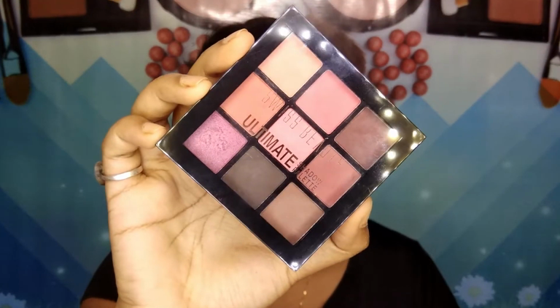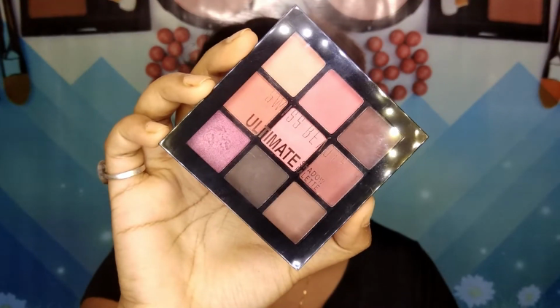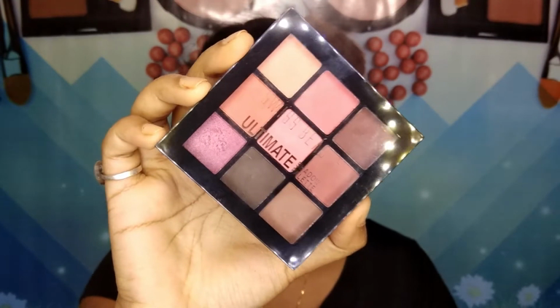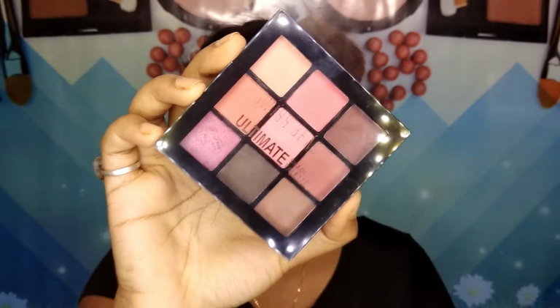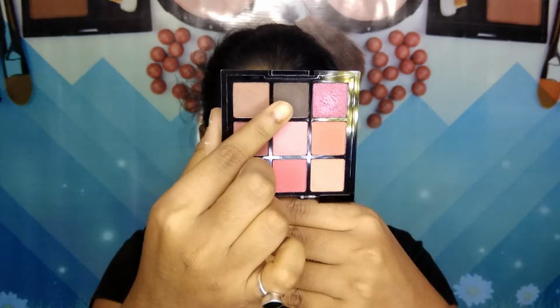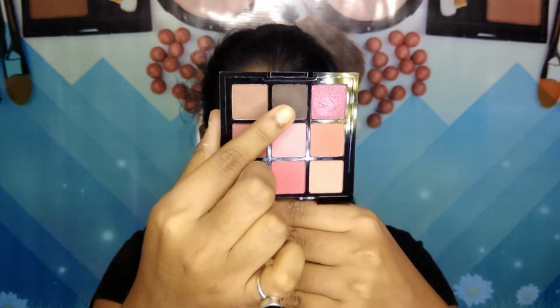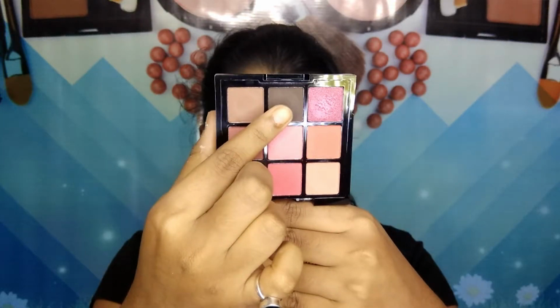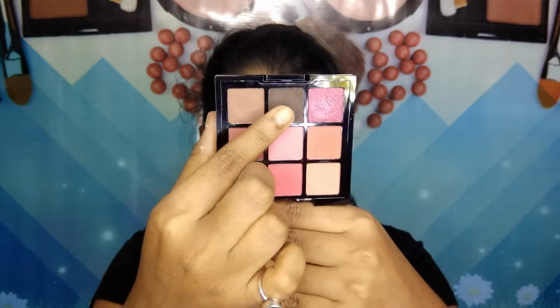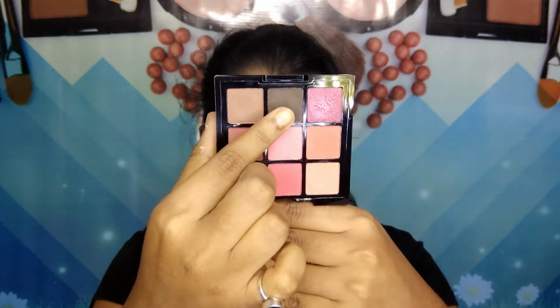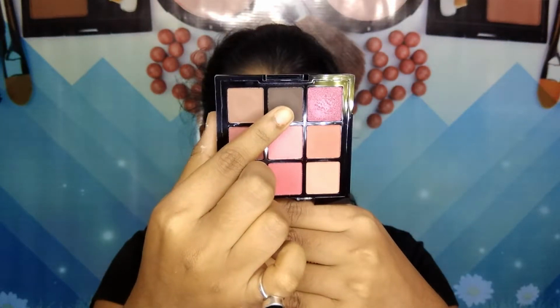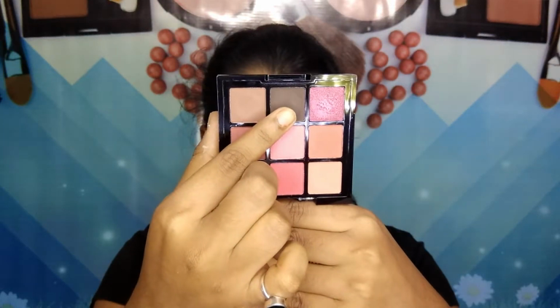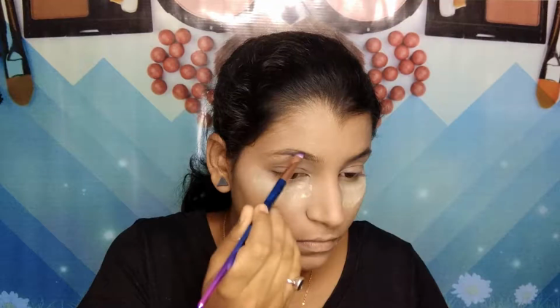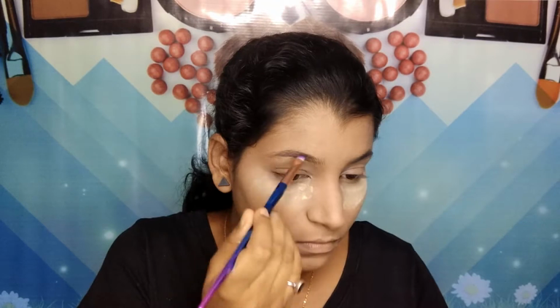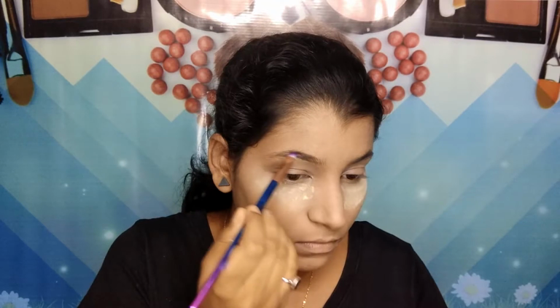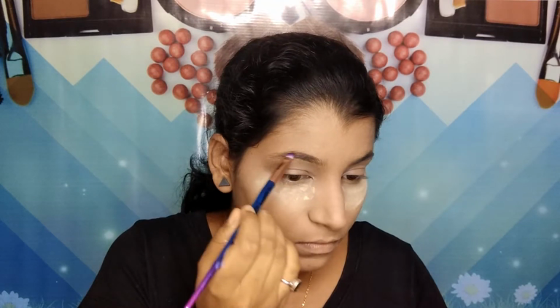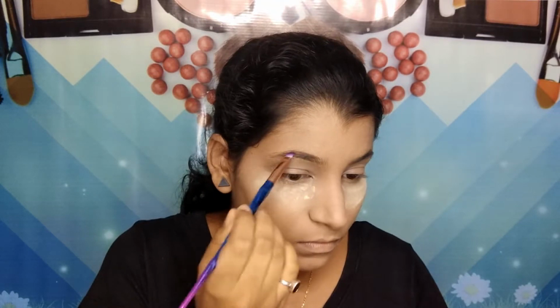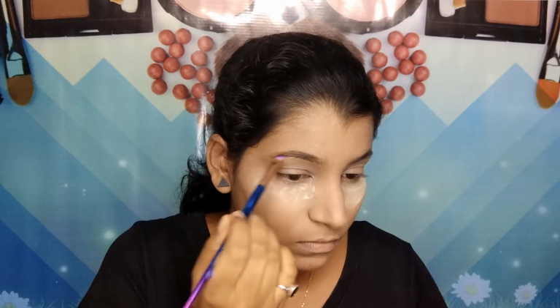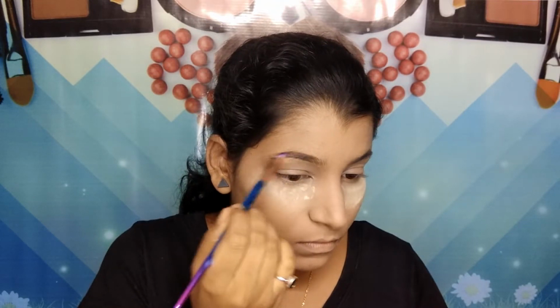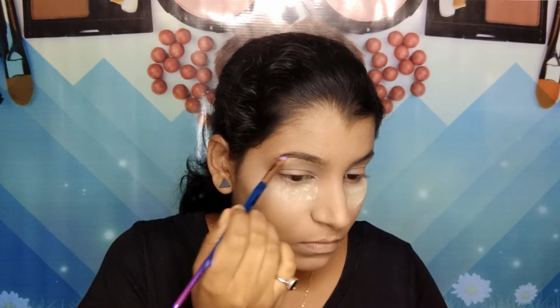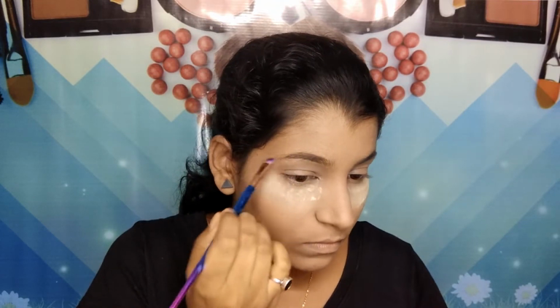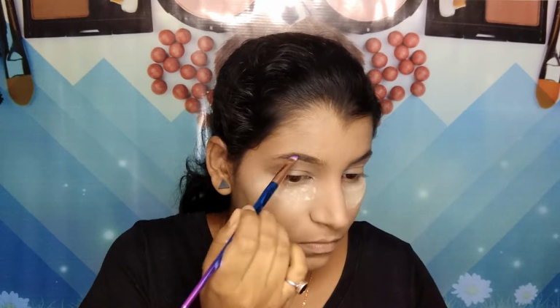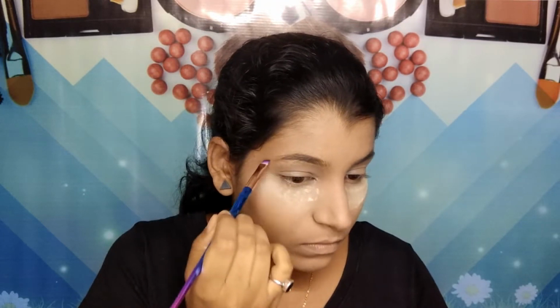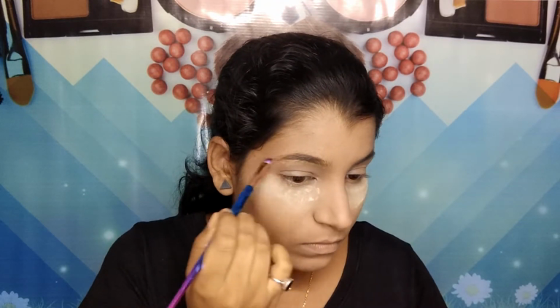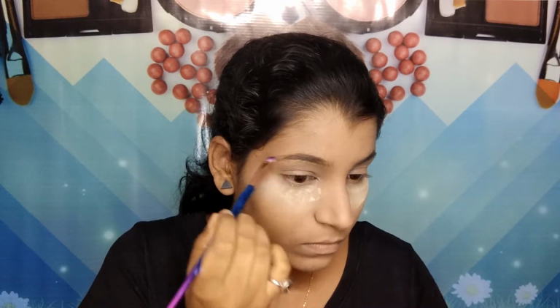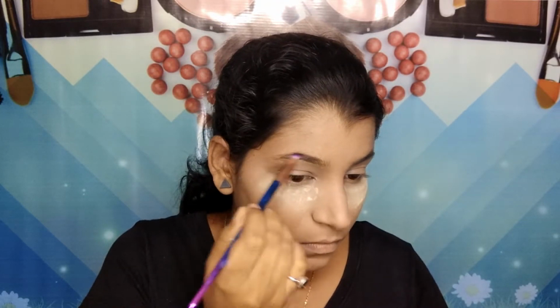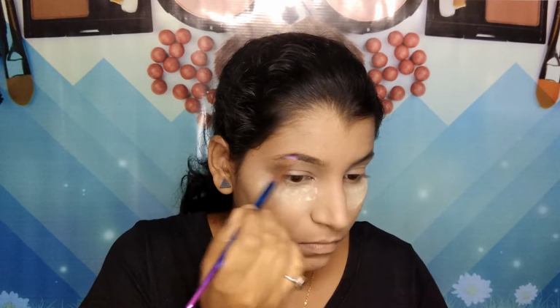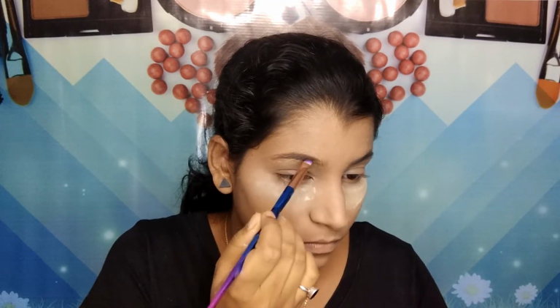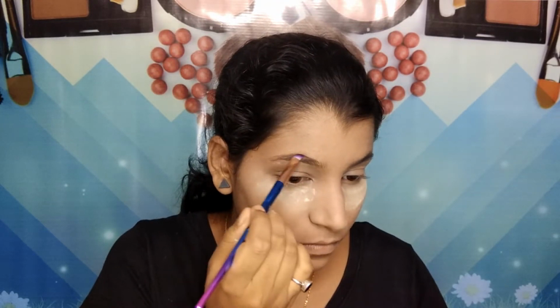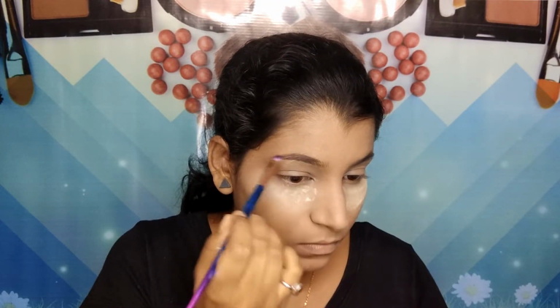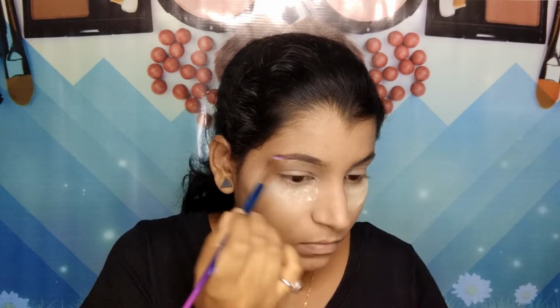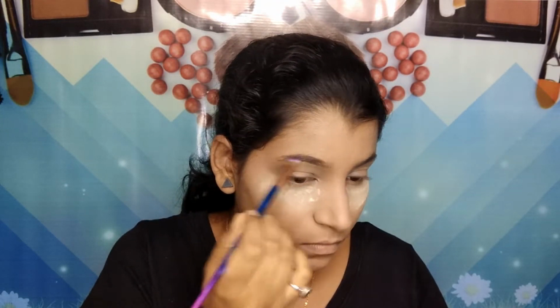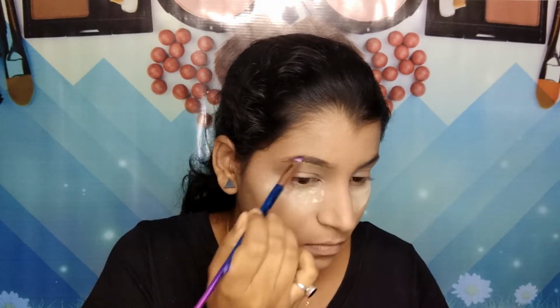Then I'm taking this Swiss Beauty Ultimate Eyeshadow Palette, picking up the dark brown shade, and filling in my brows with it.